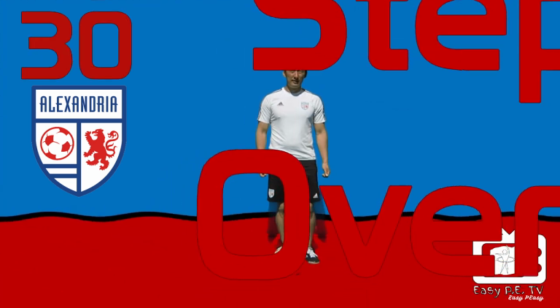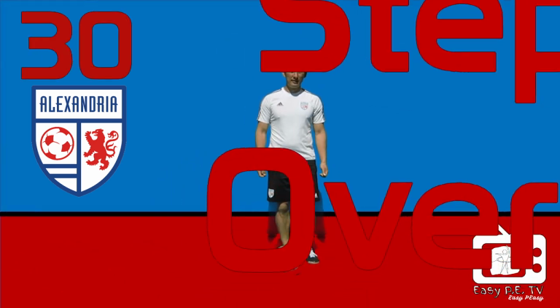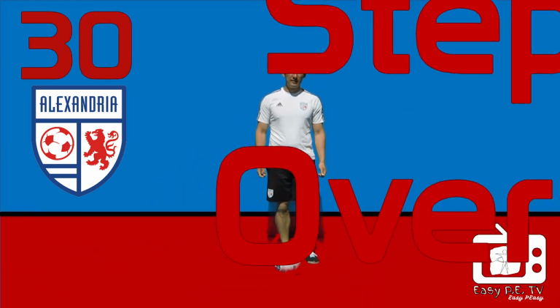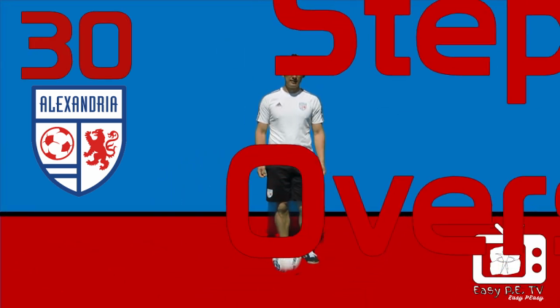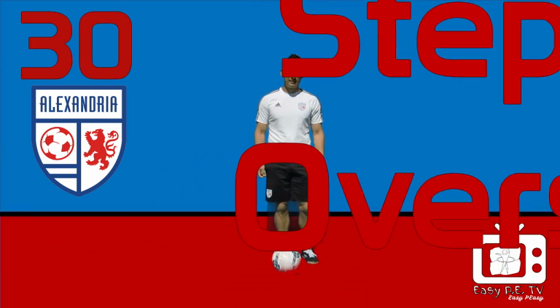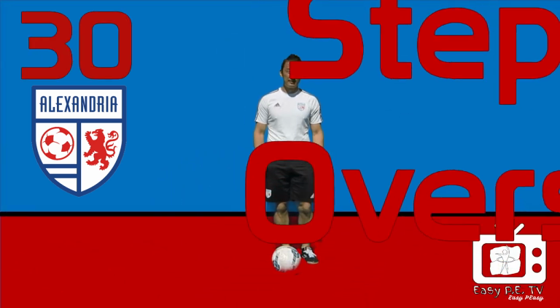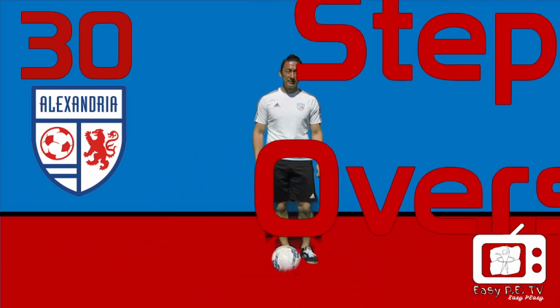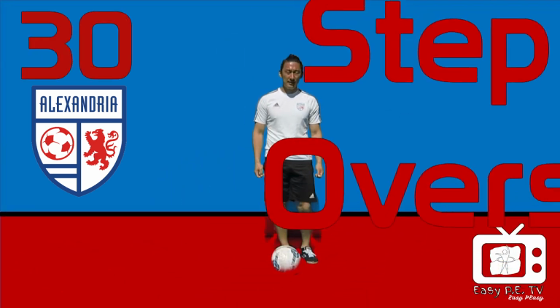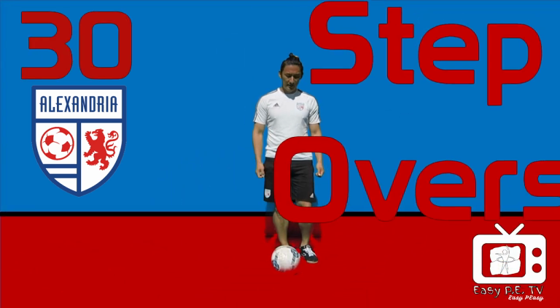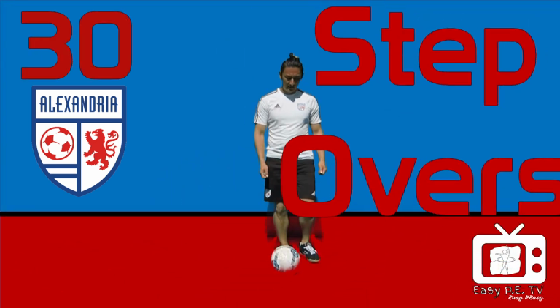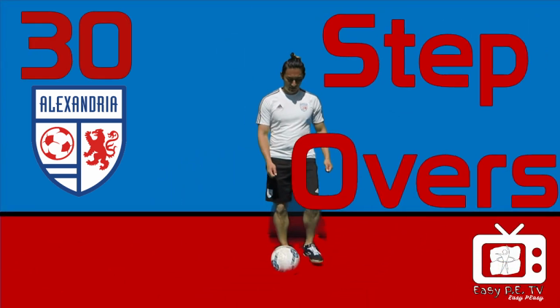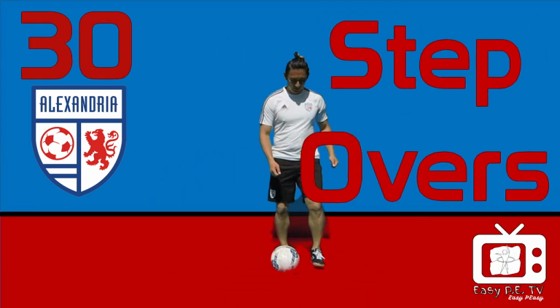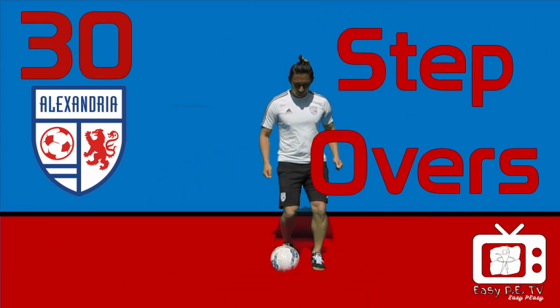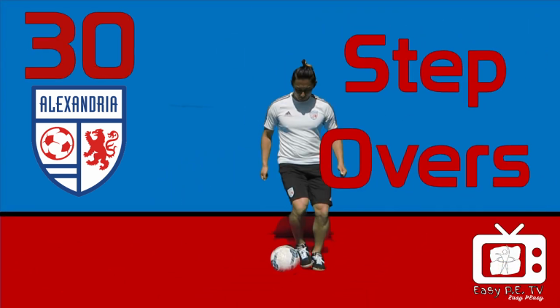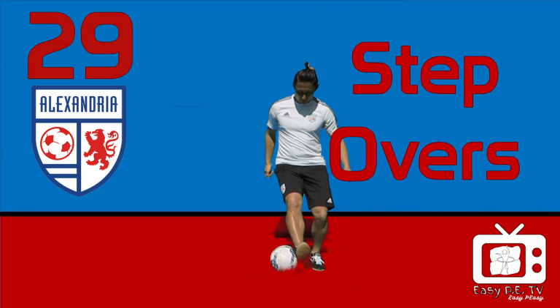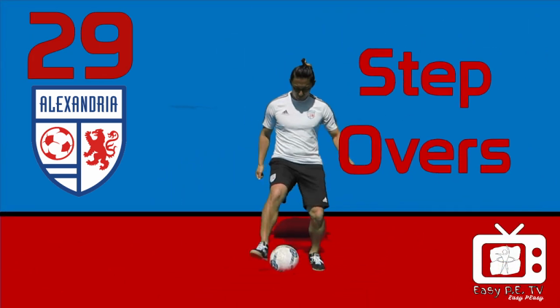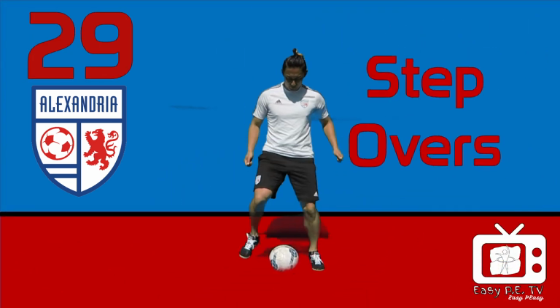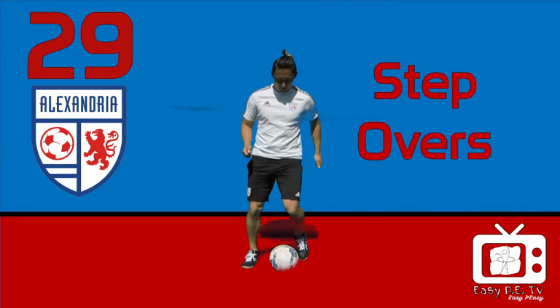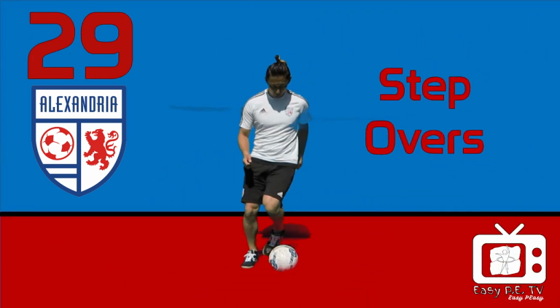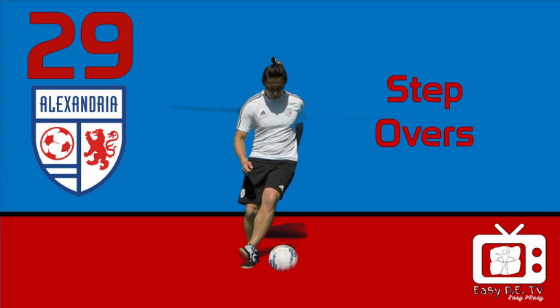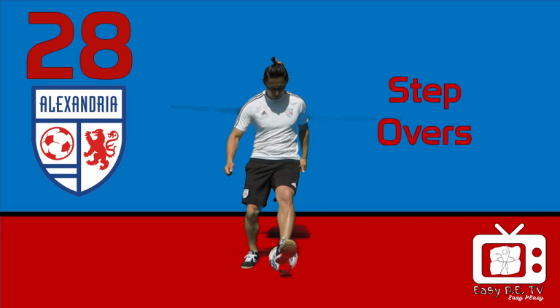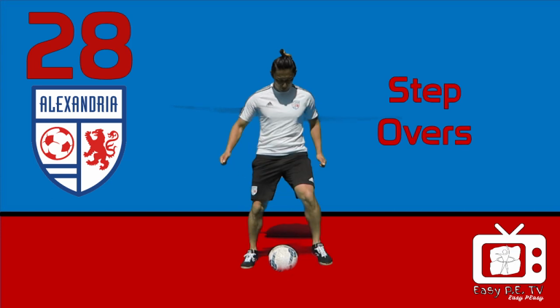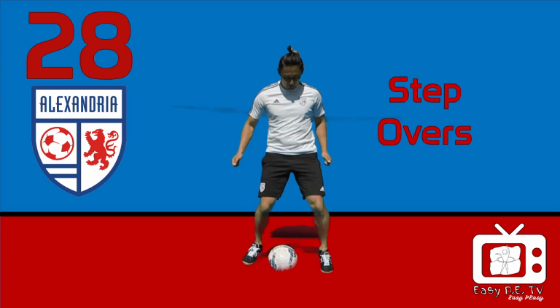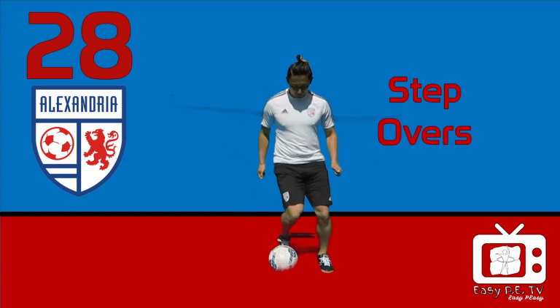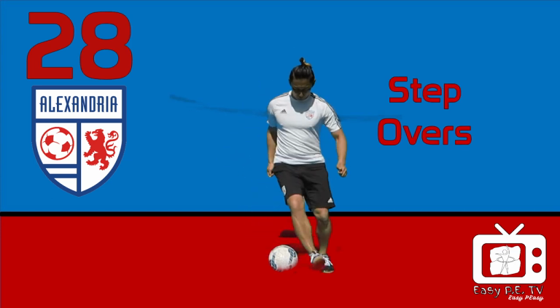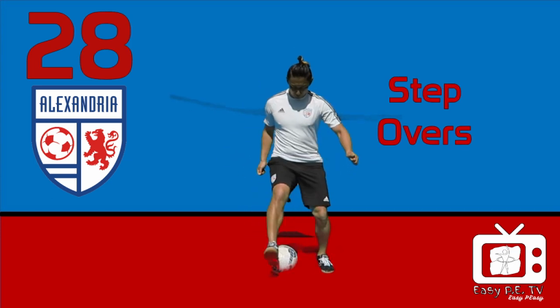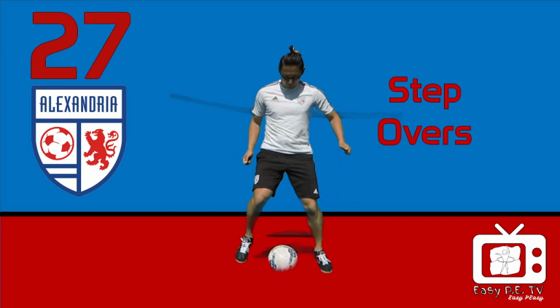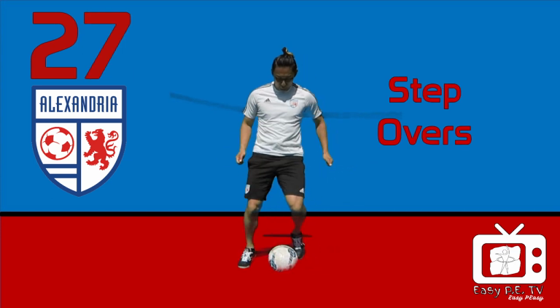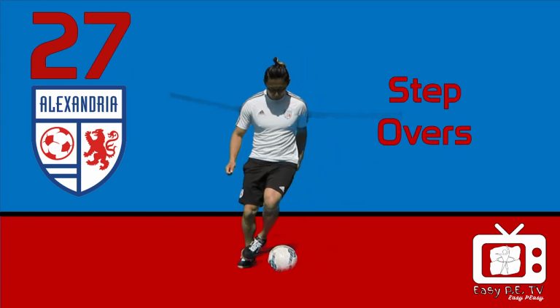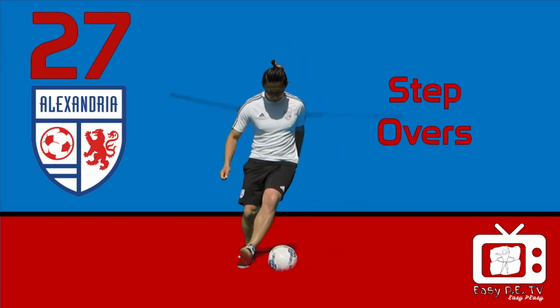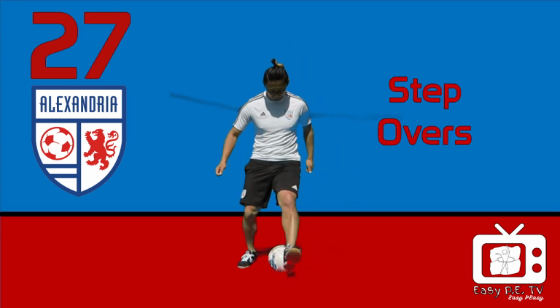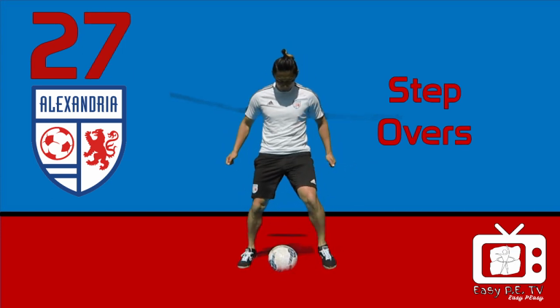Step overs. Go around the ball without touching it.